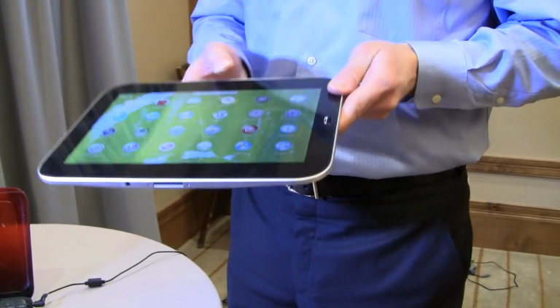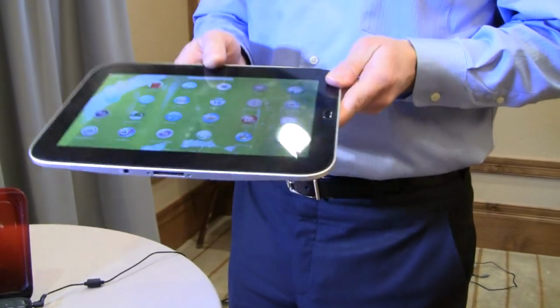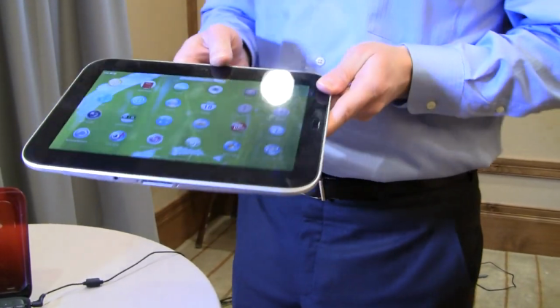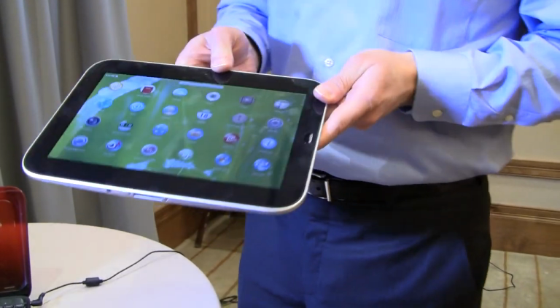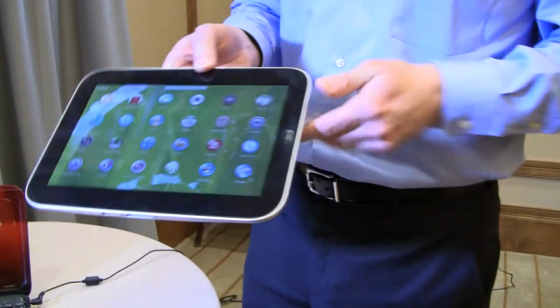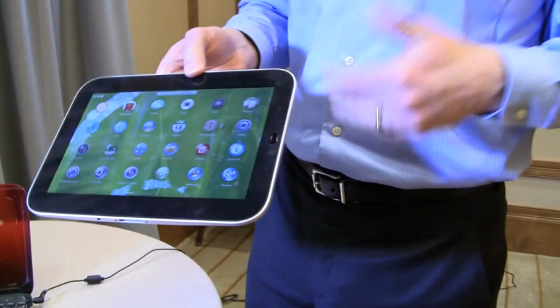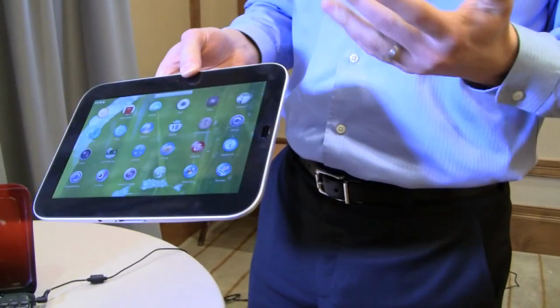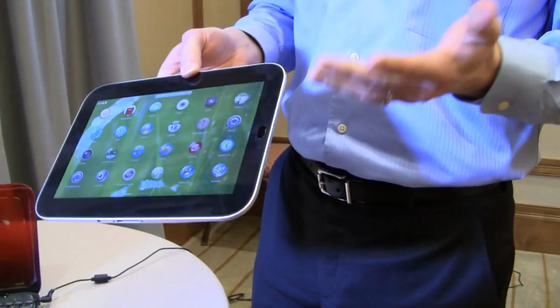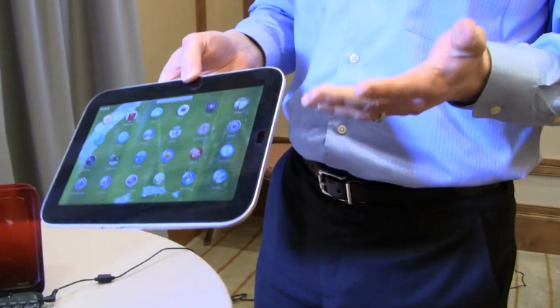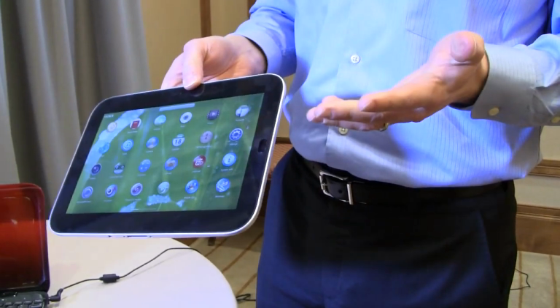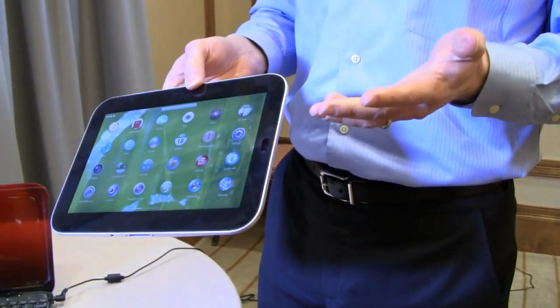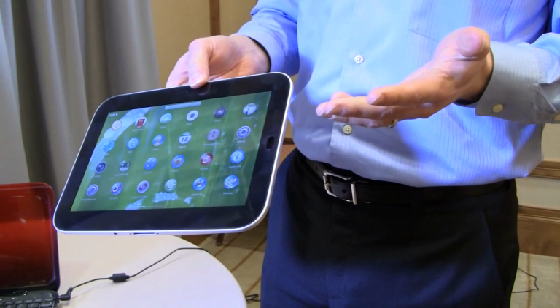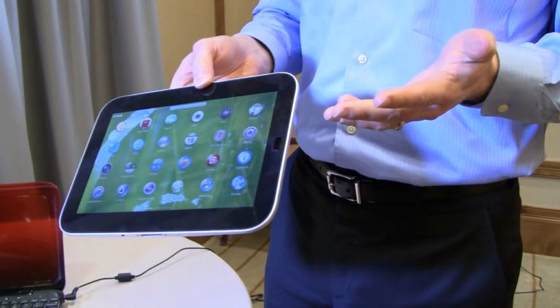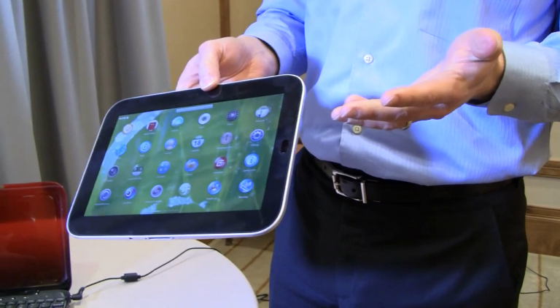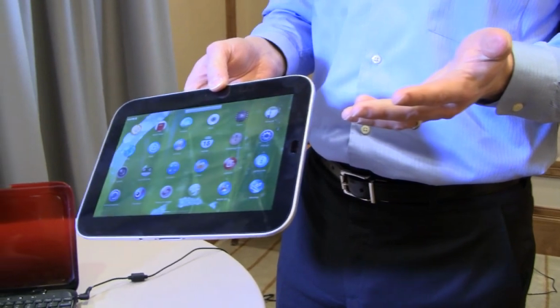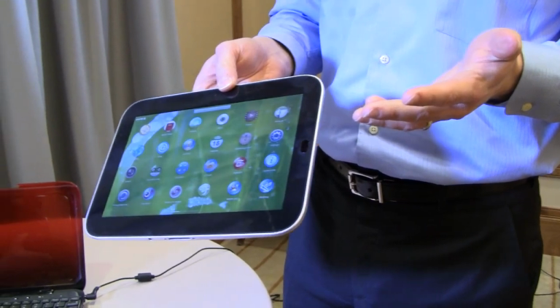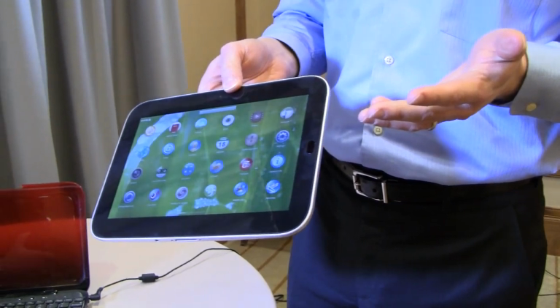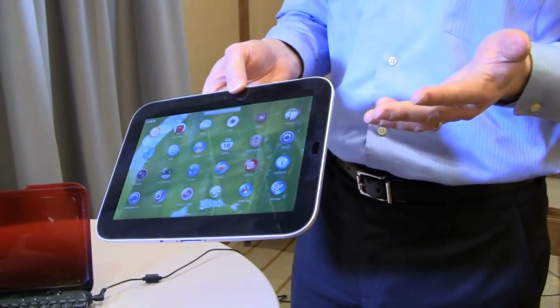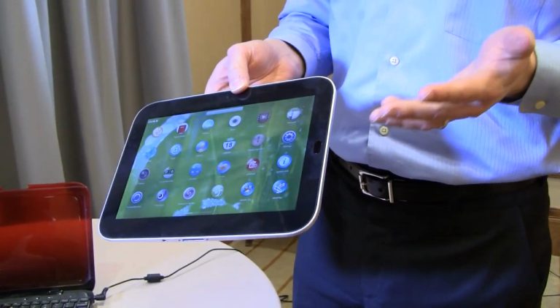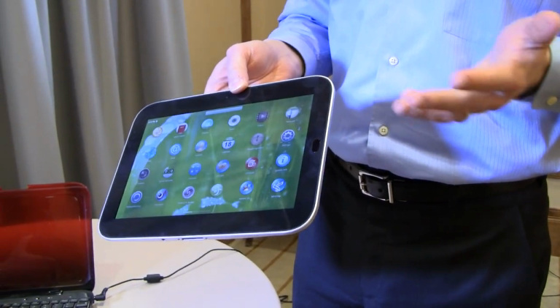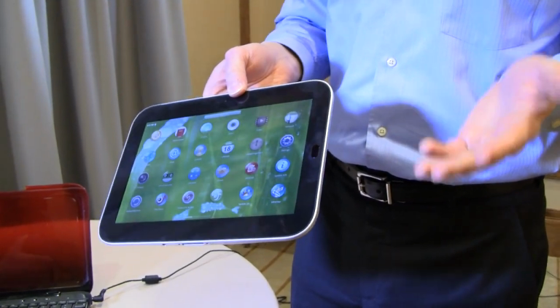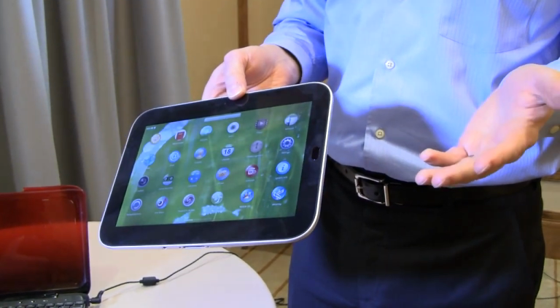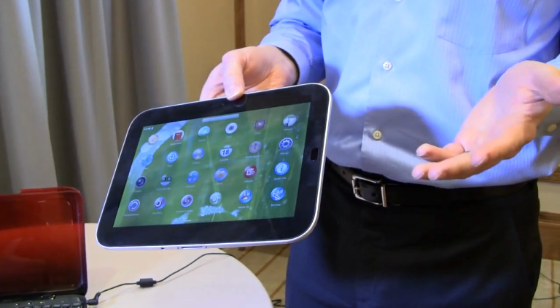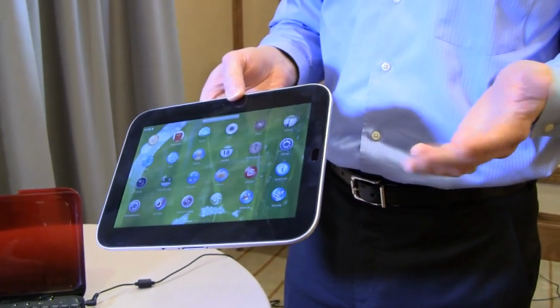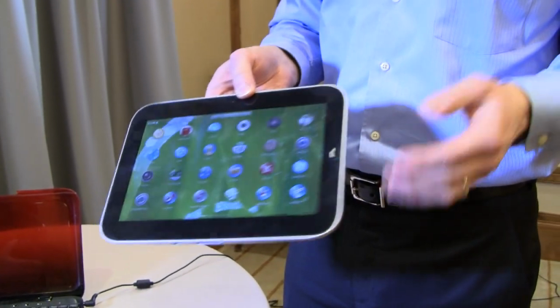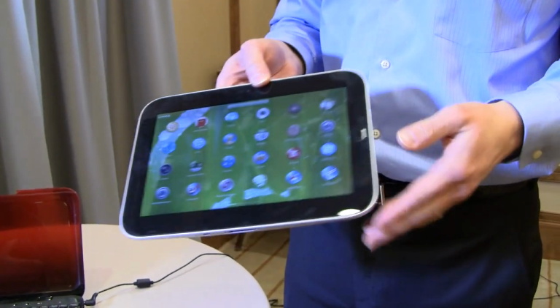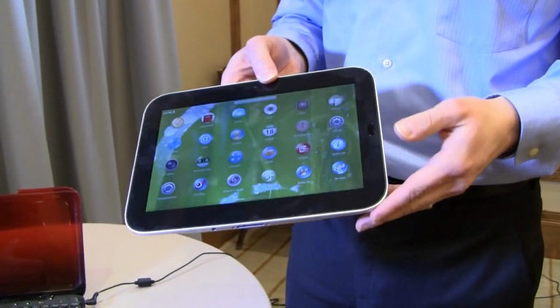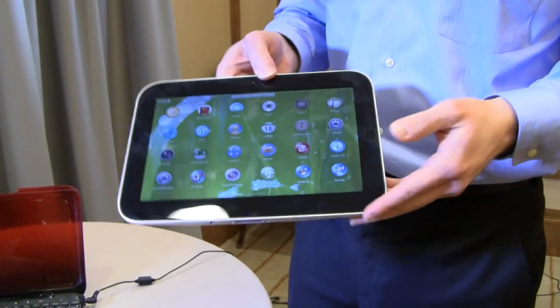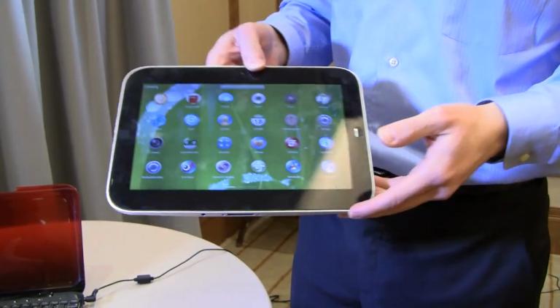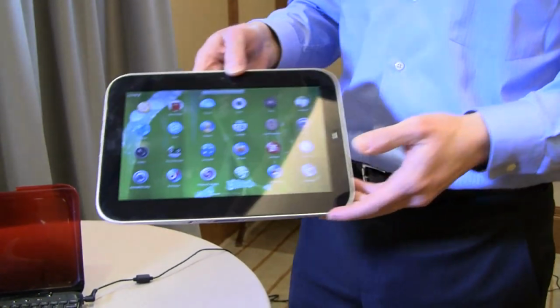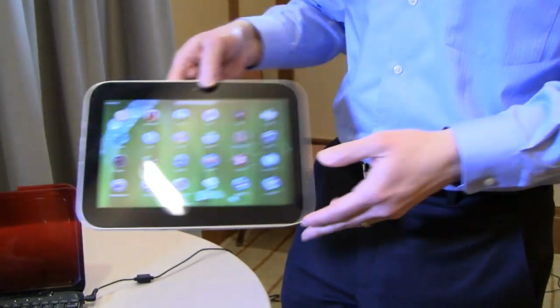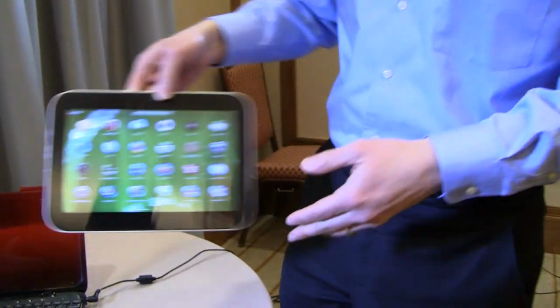By the way, about eight hours of web browsing time and about five hours of high-def video watching time.